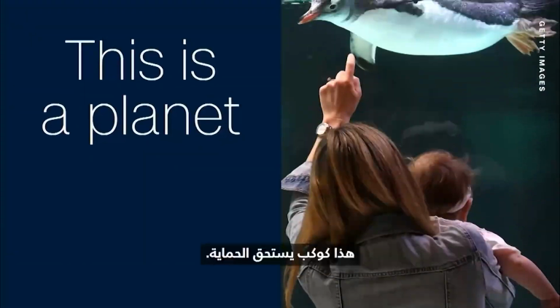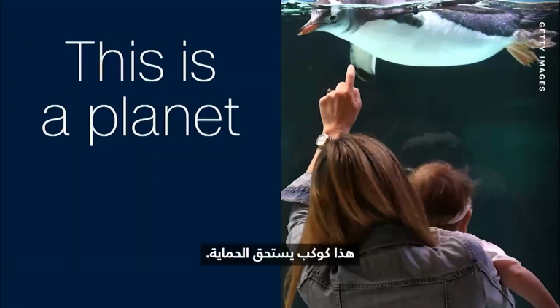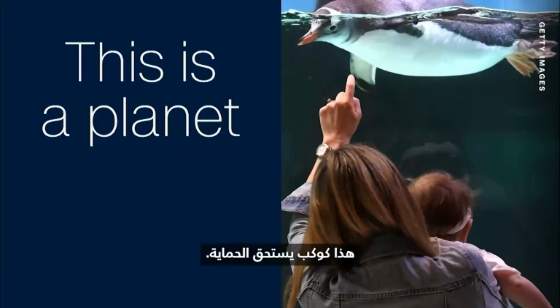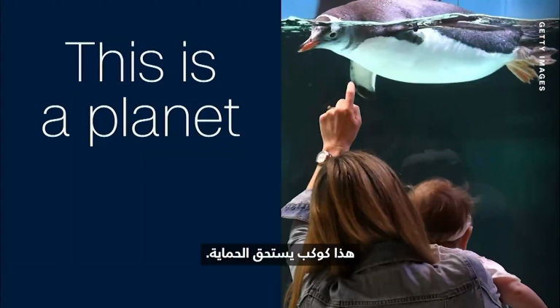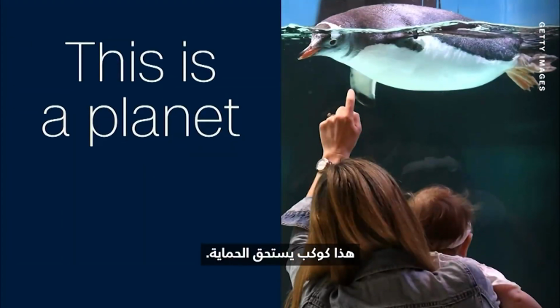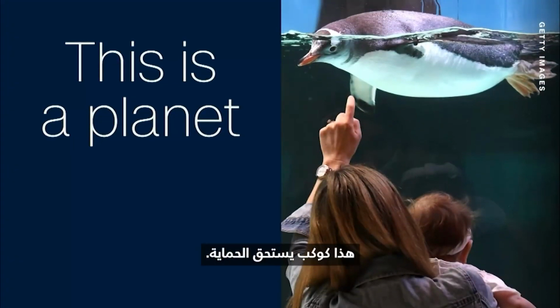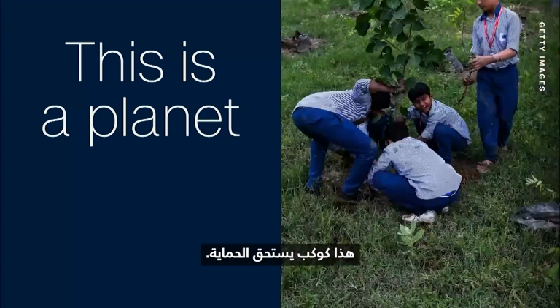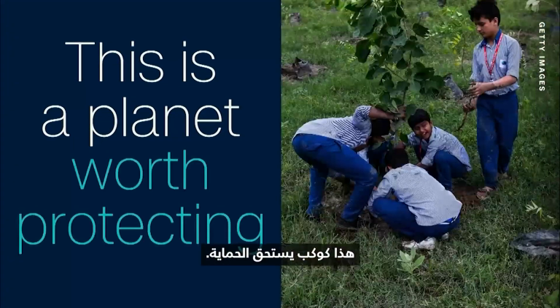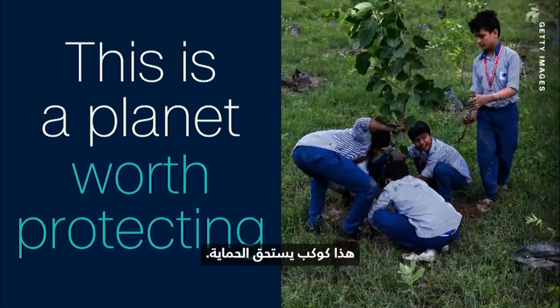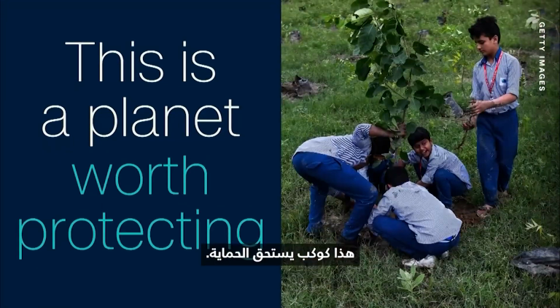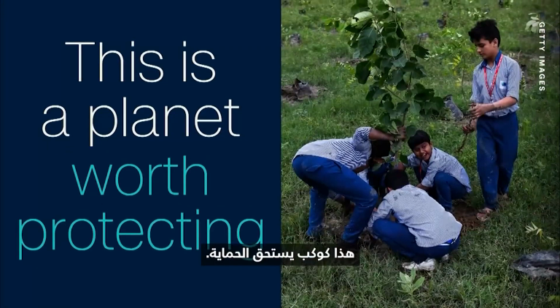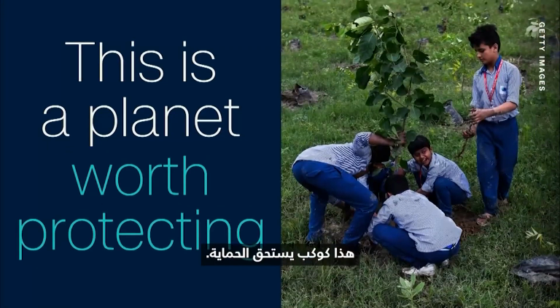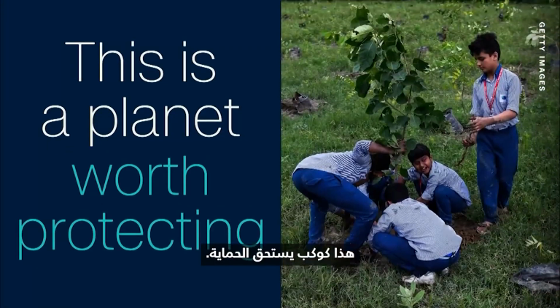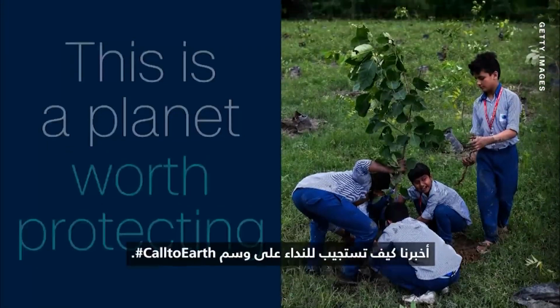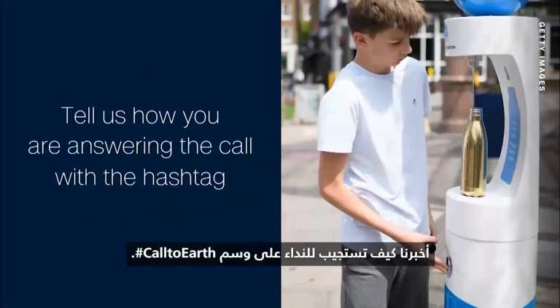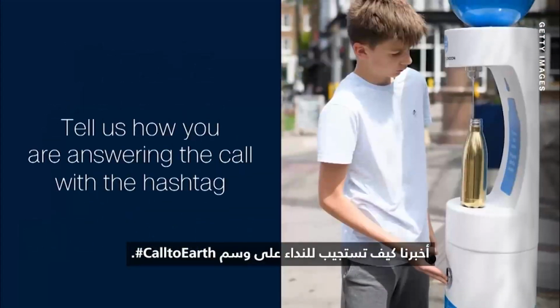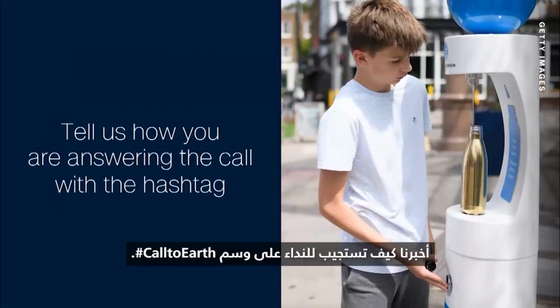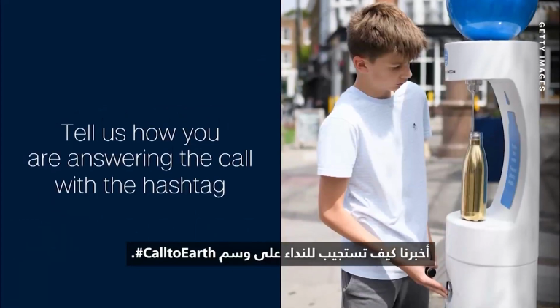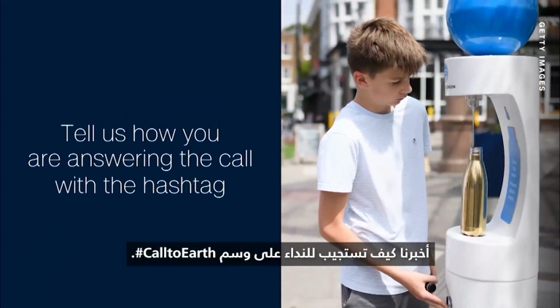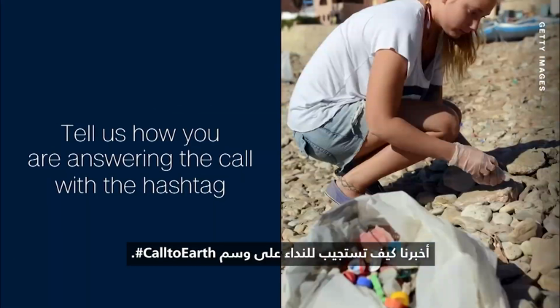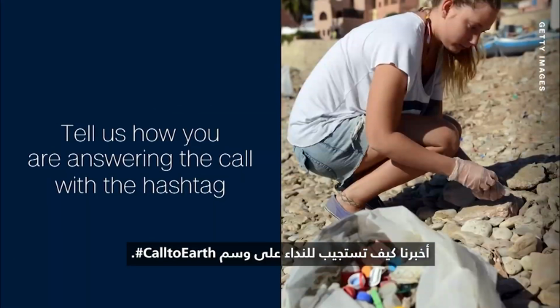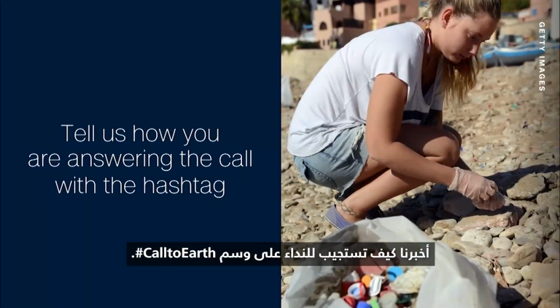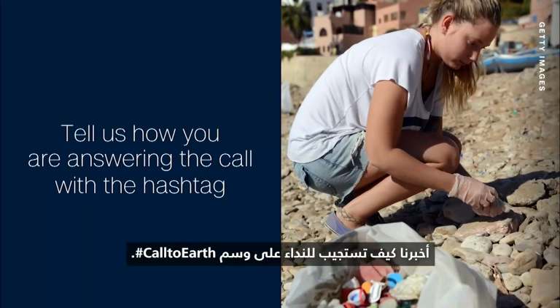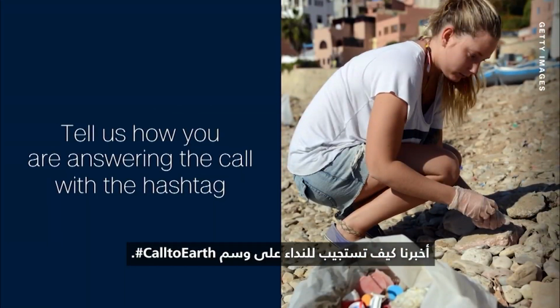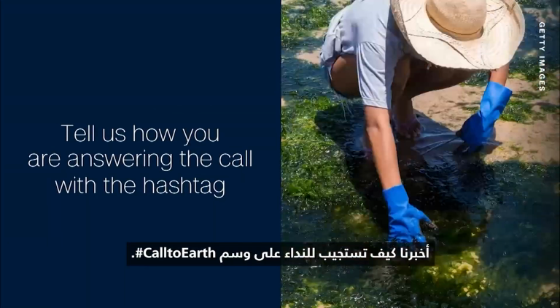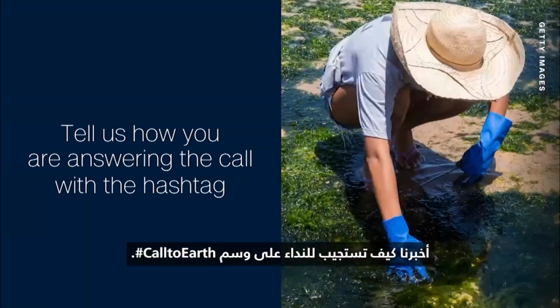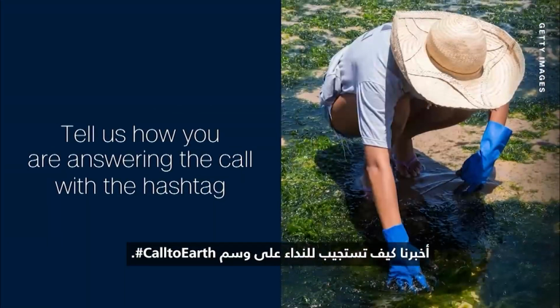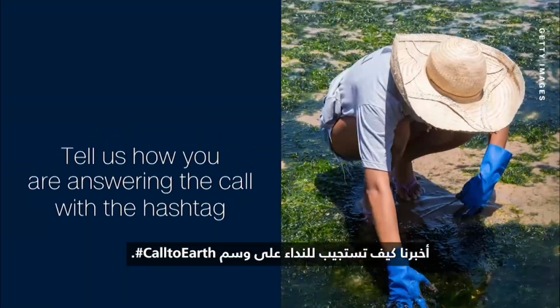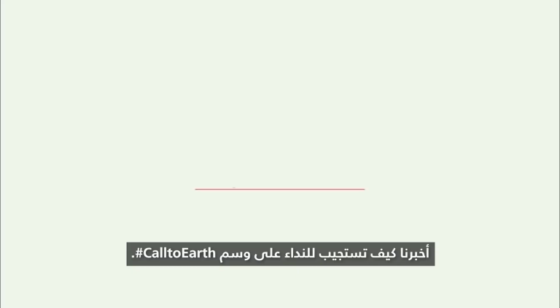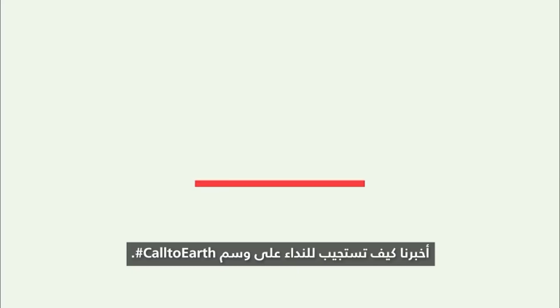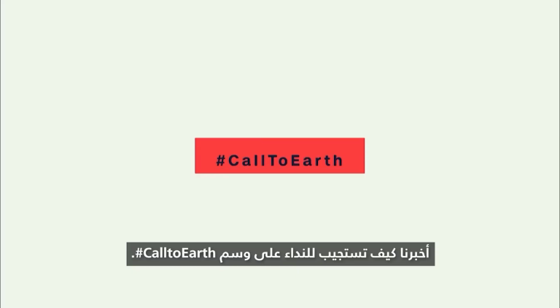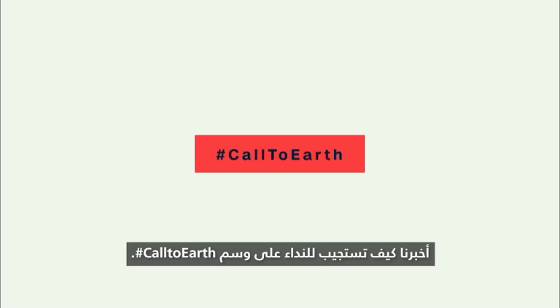This is a planet worth protecting. Tell us how you're answering the call with the hashtag CoolToEarth.